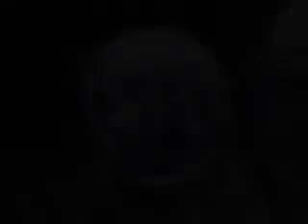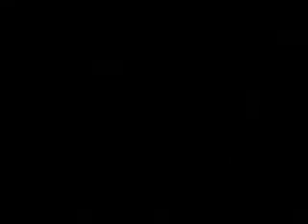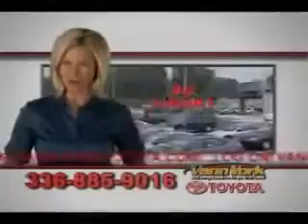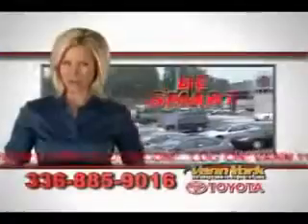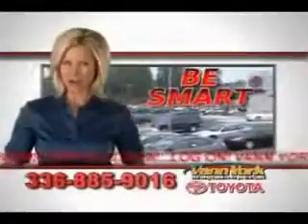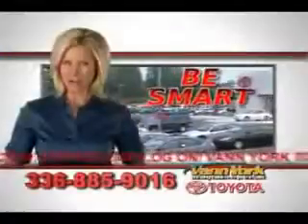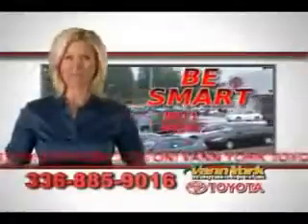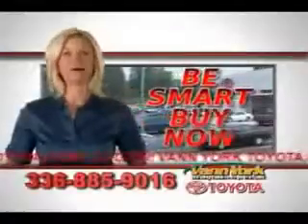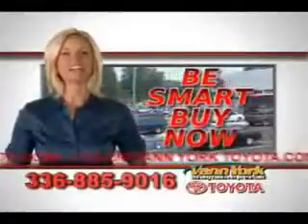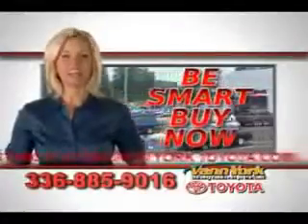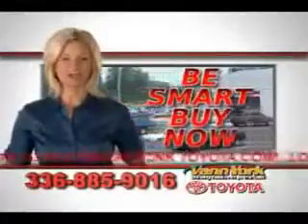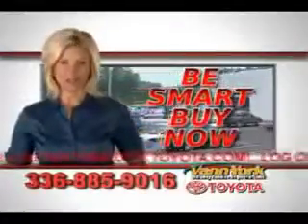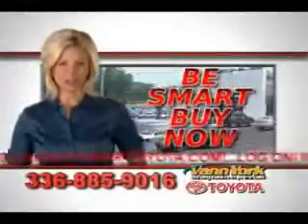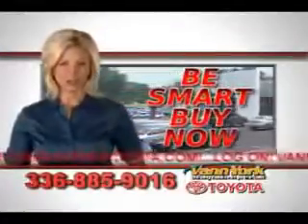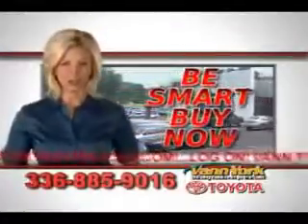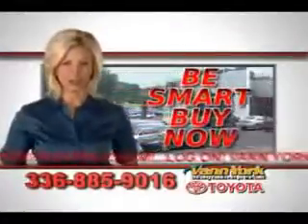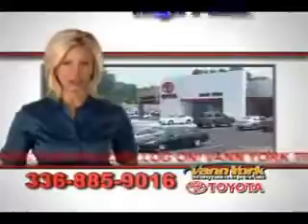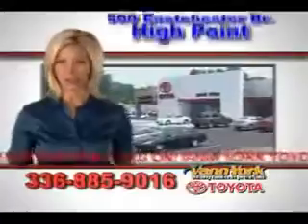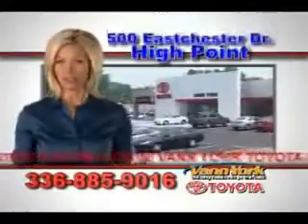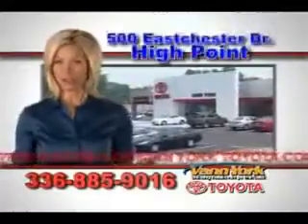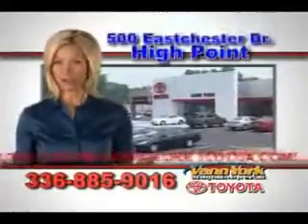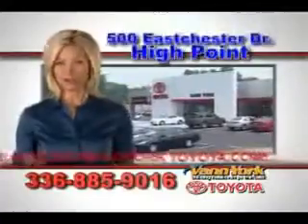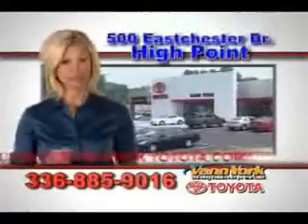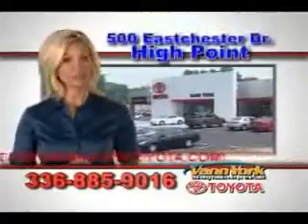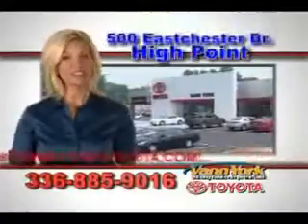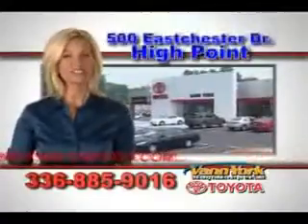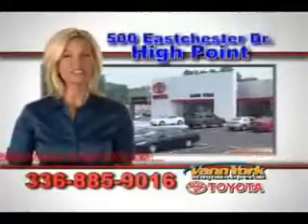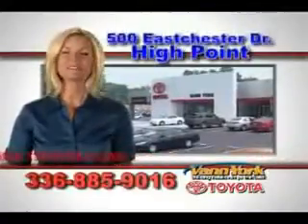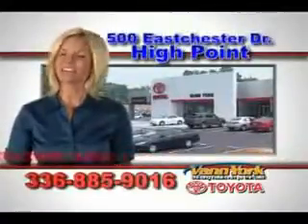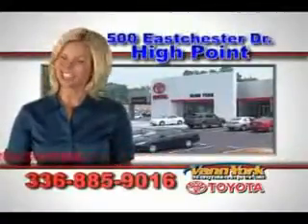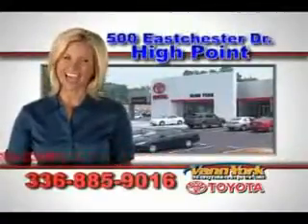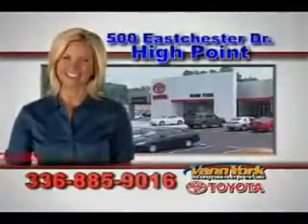Be smart and buy now at Vann York Toyota — Vann York, building relationships that last.